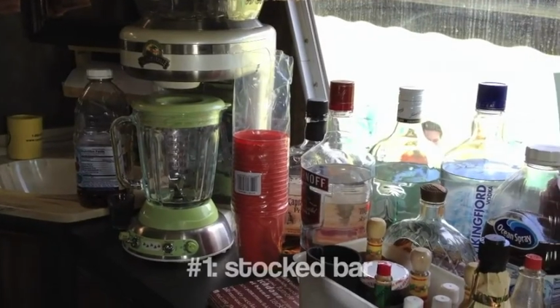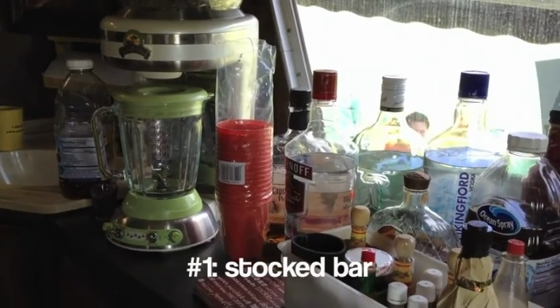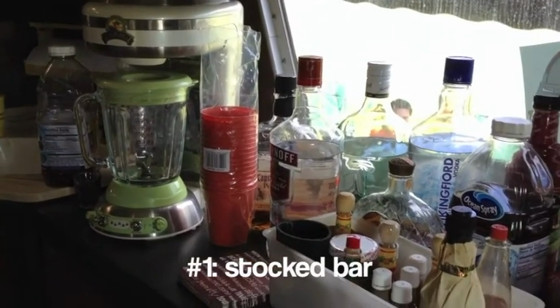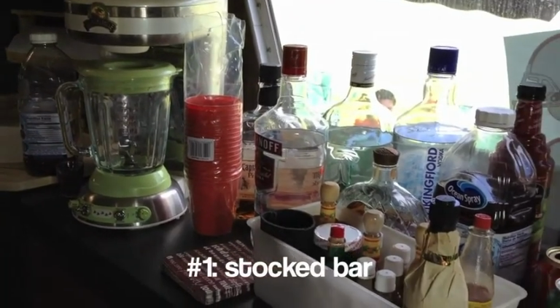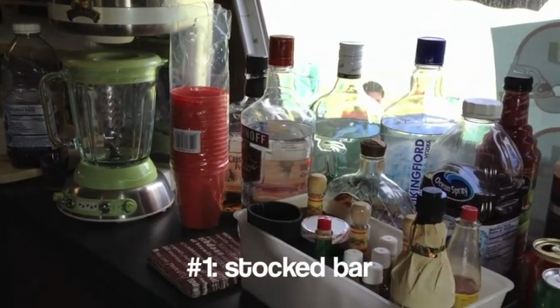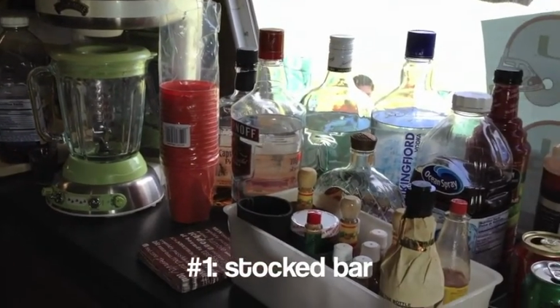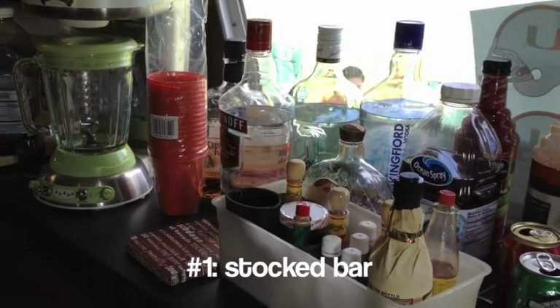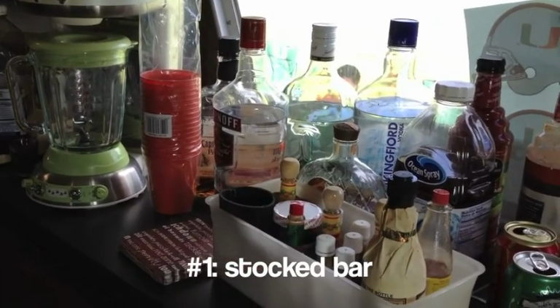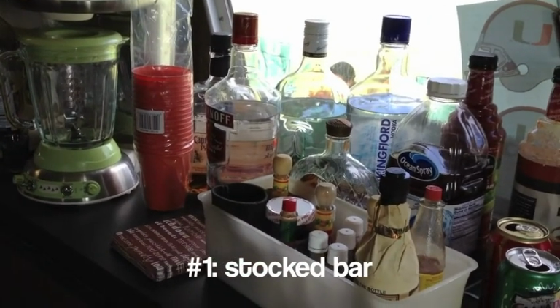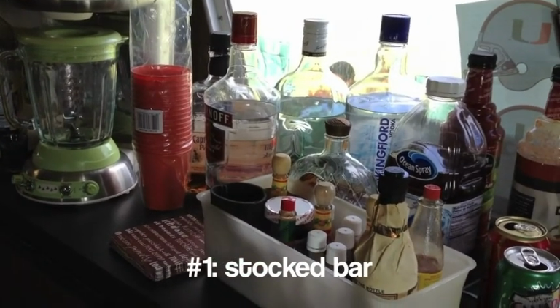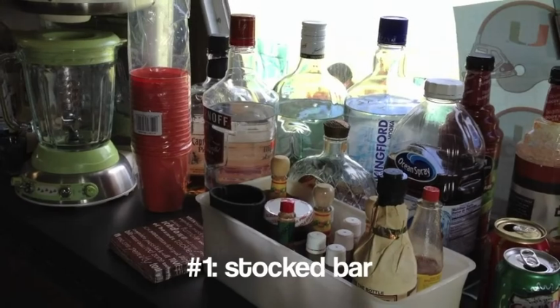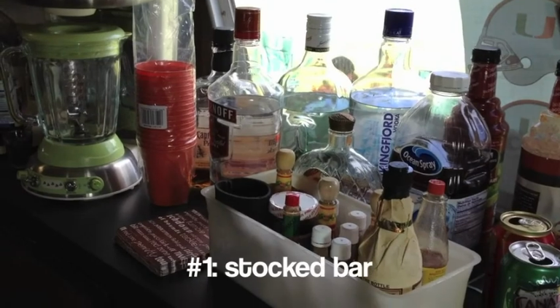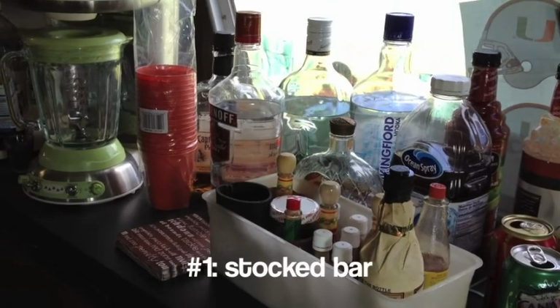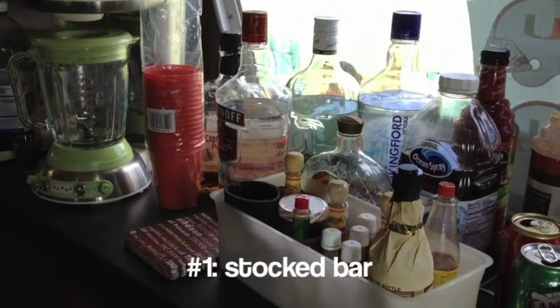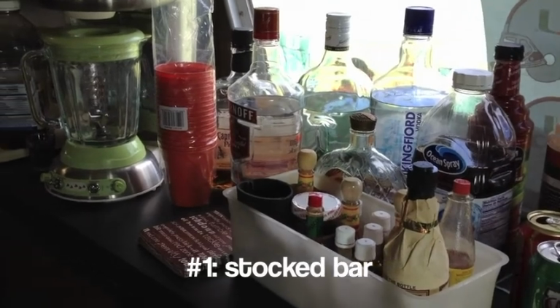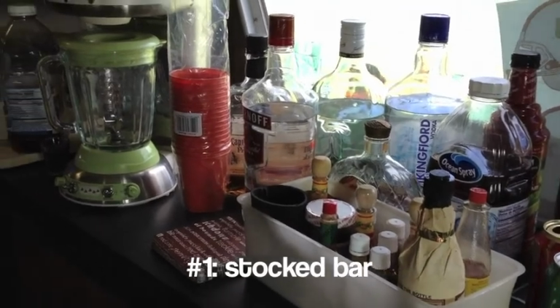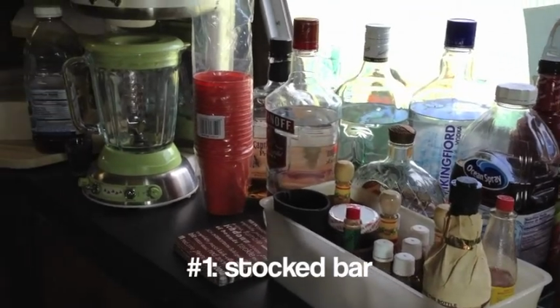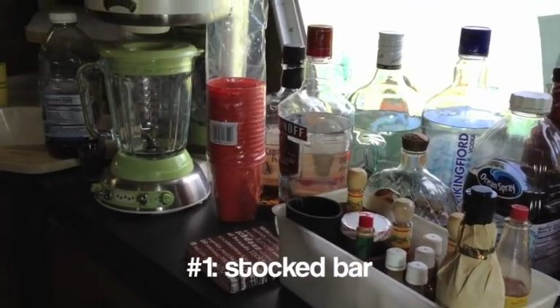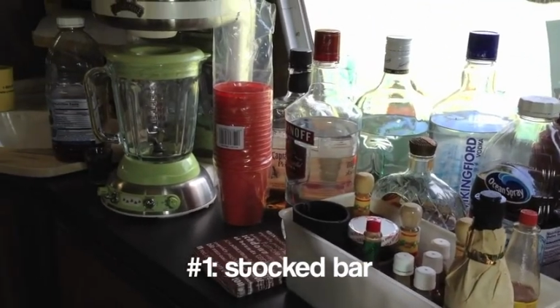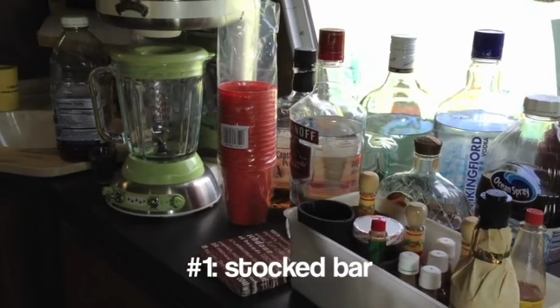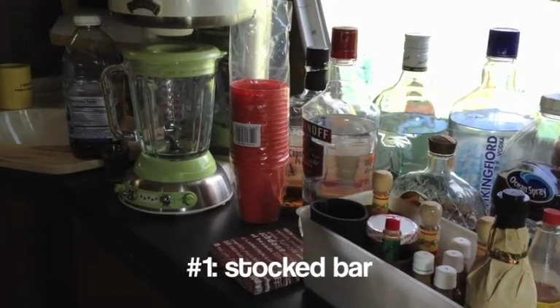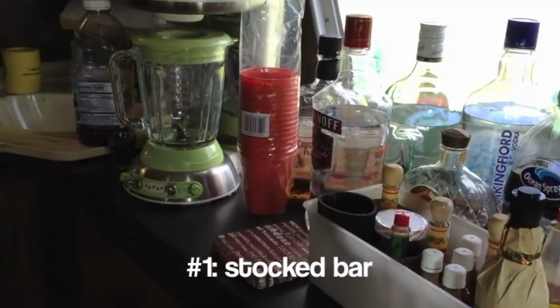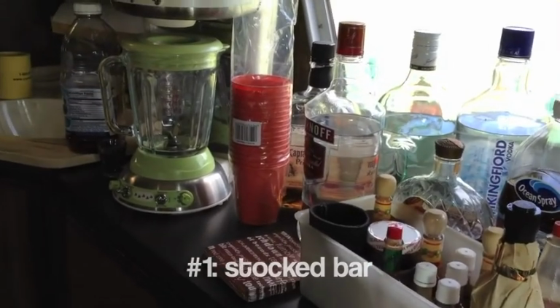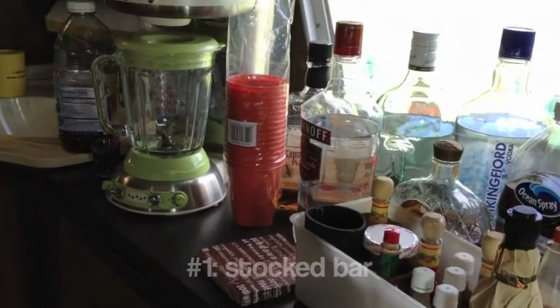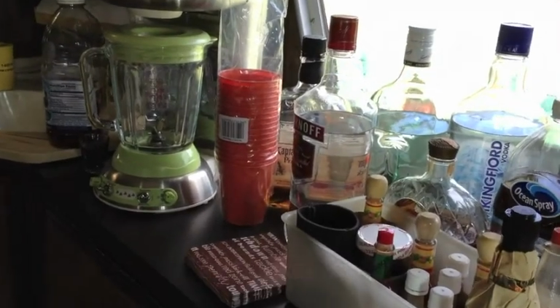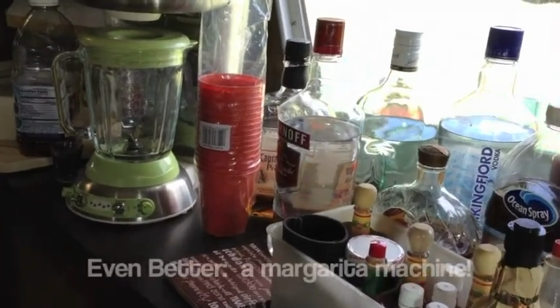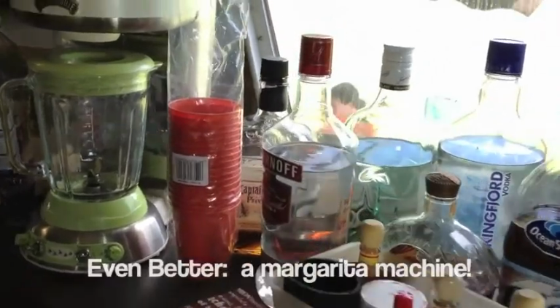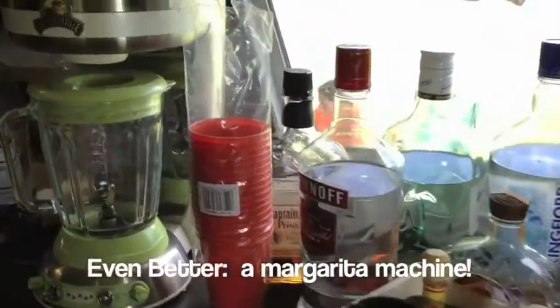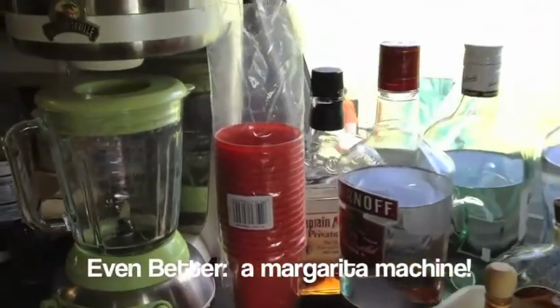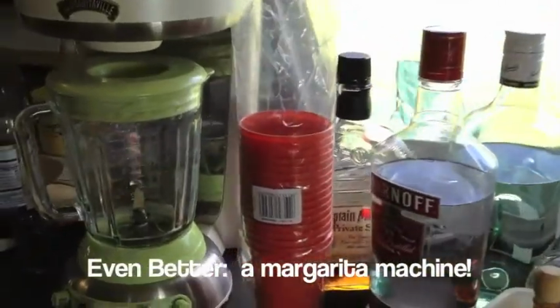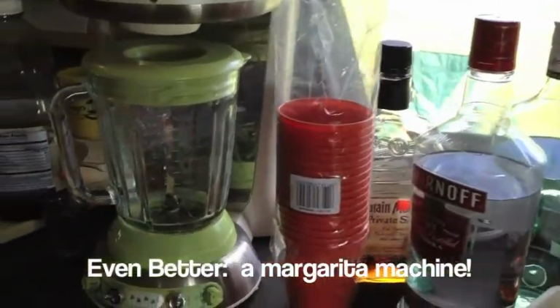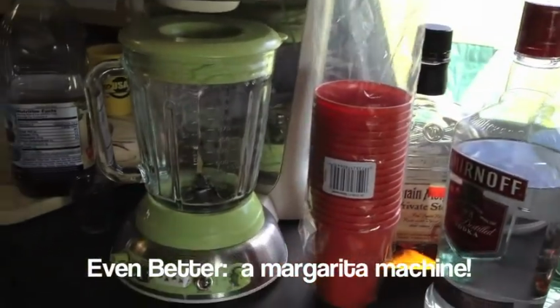Essential number one: a well-stocked bar. This is the key to any great tailgate, and it's going to help with the dancing later on.